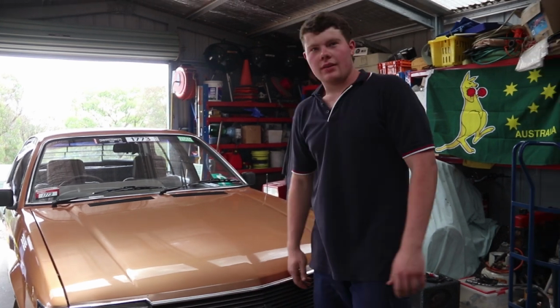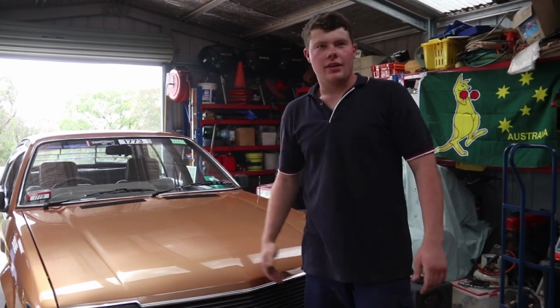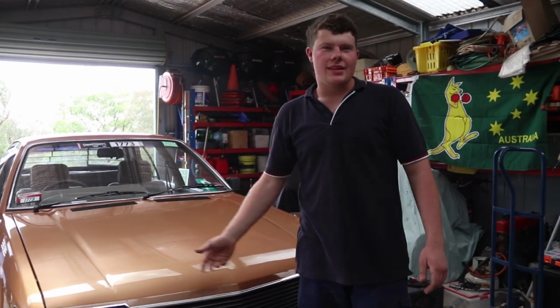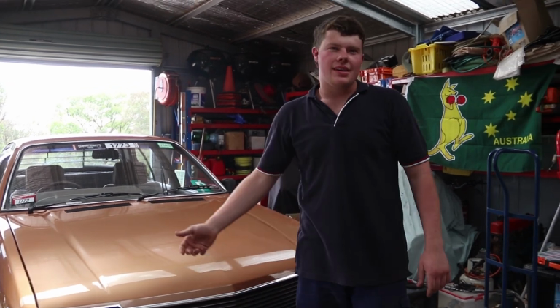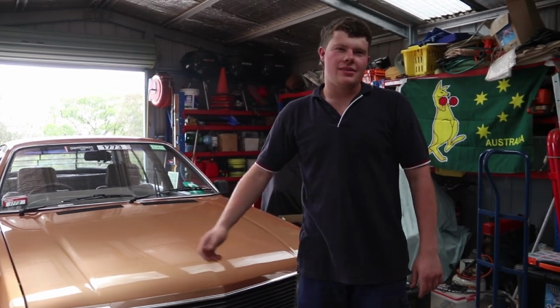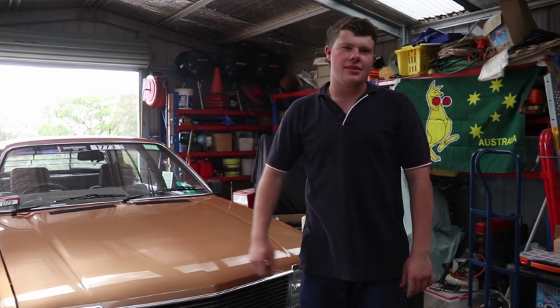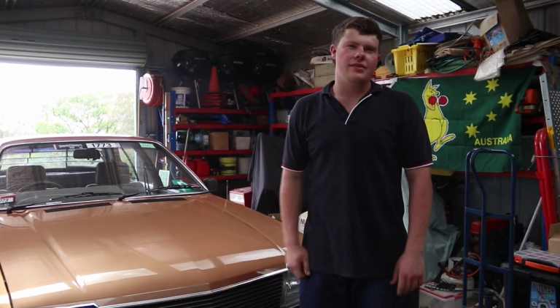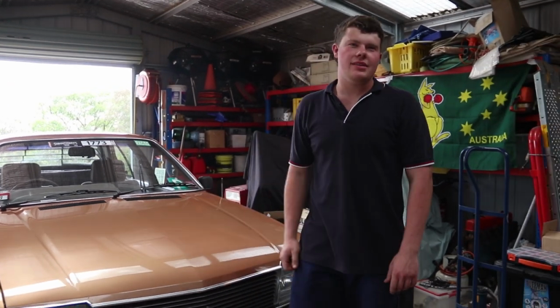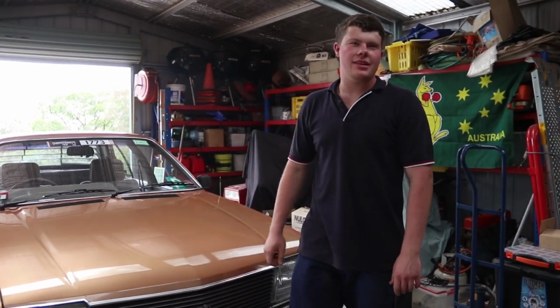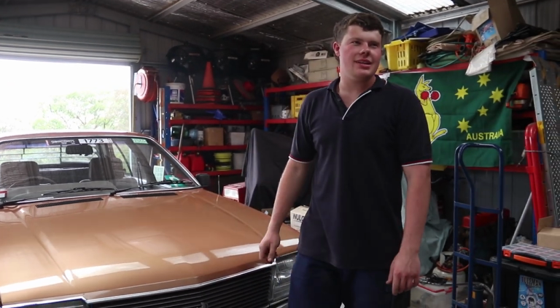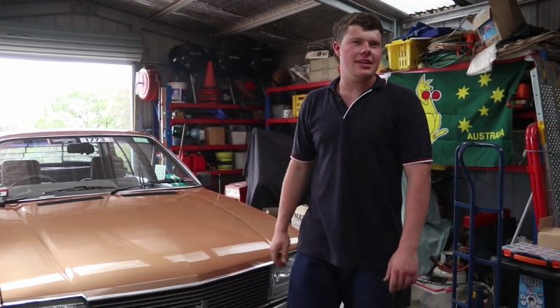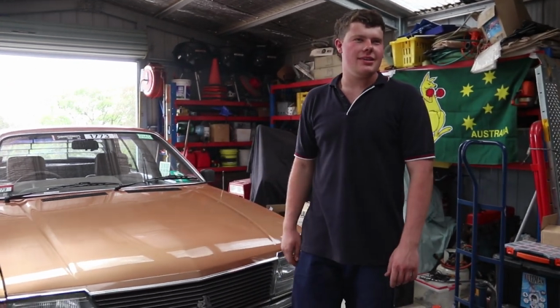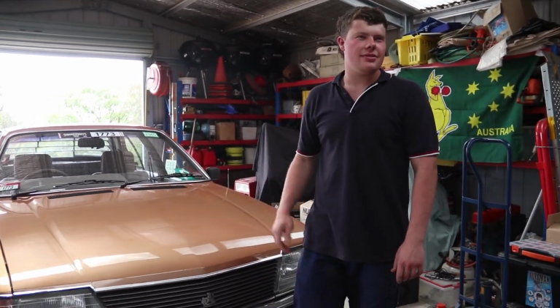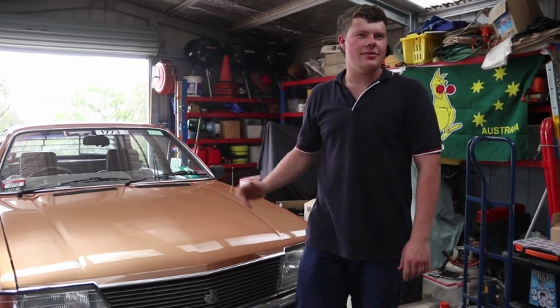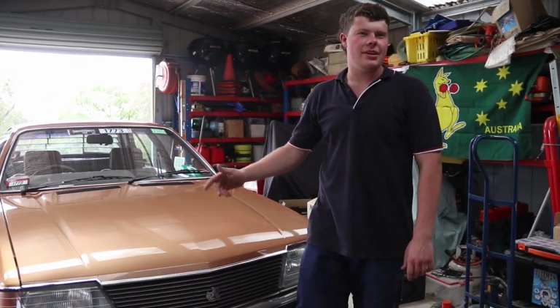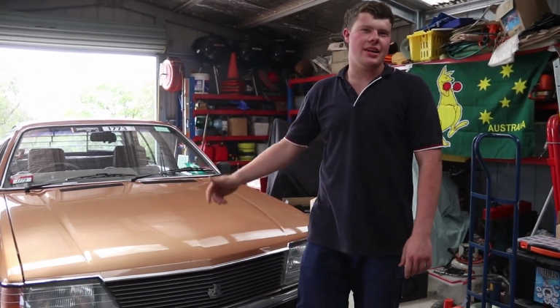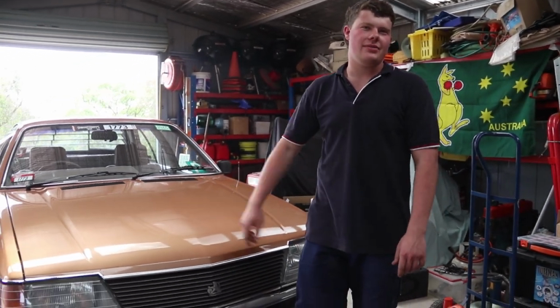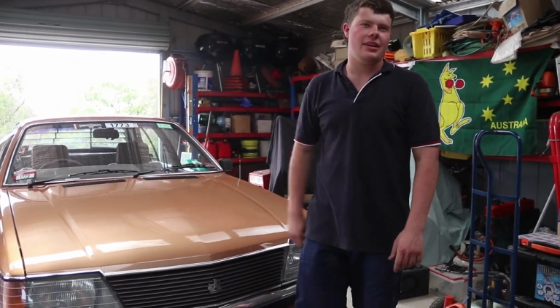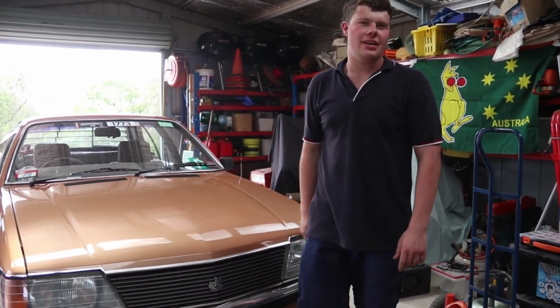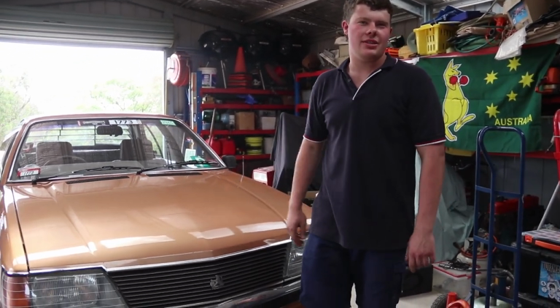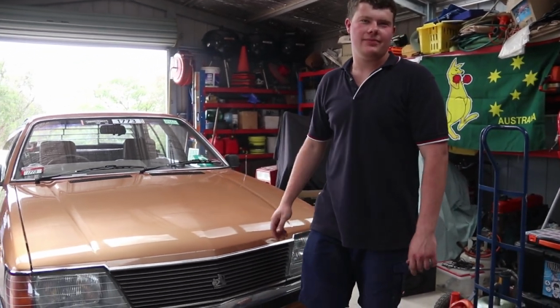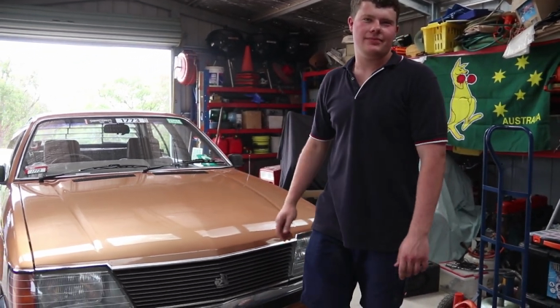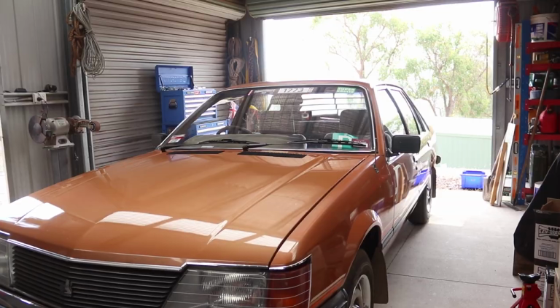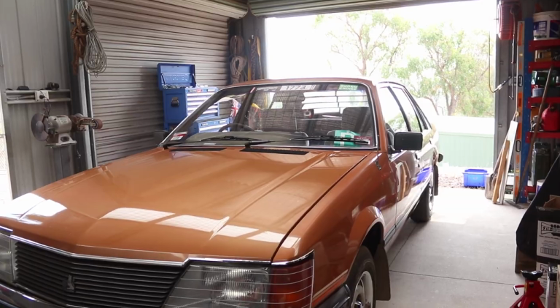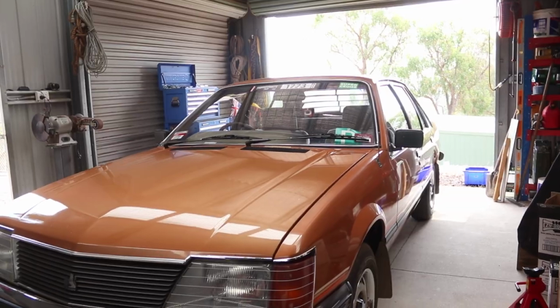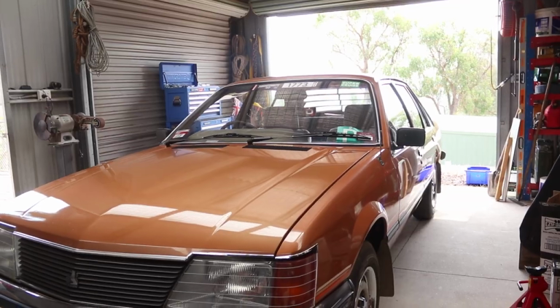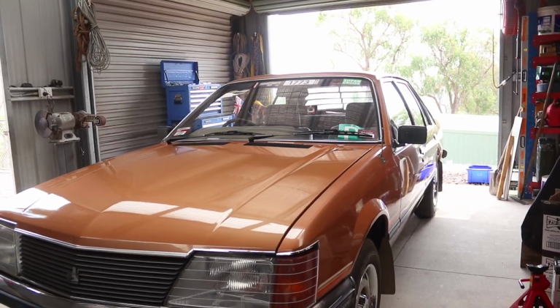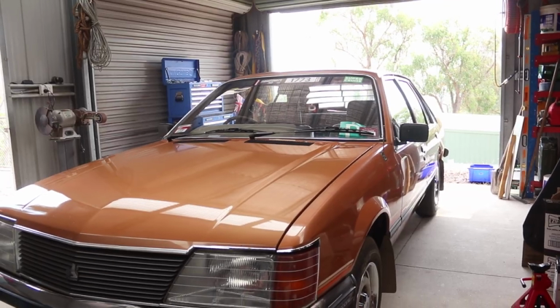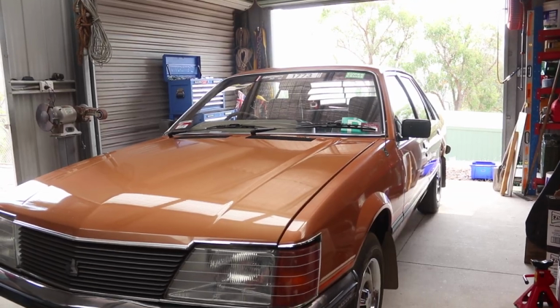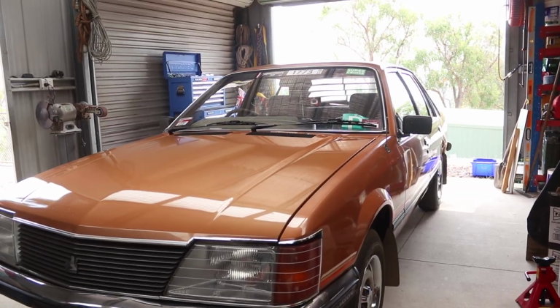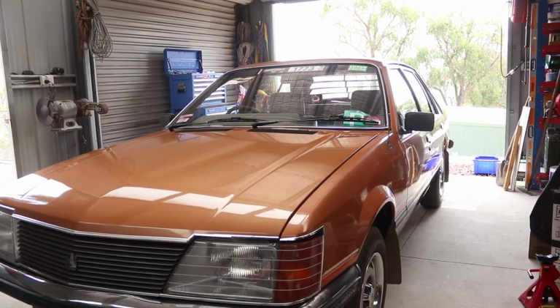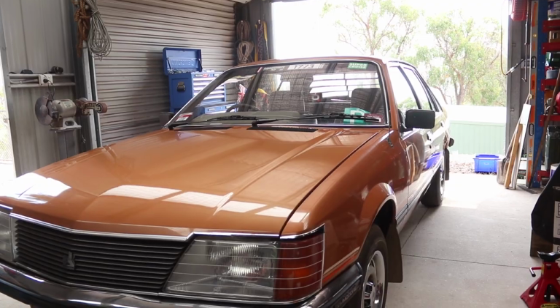And that's how to service your 1983 VH Commodore. That's a wrap.